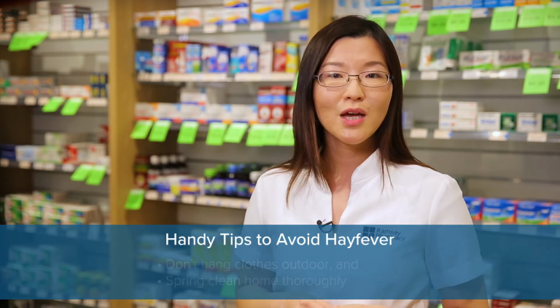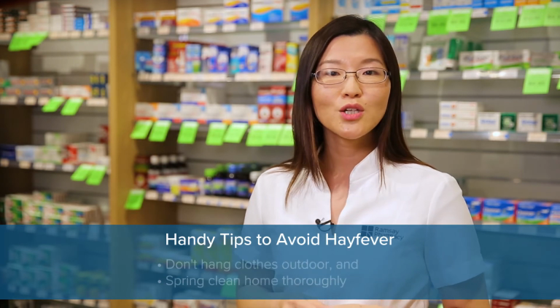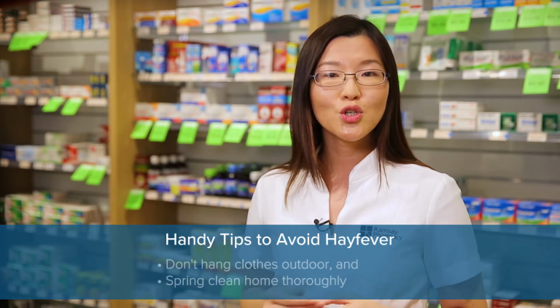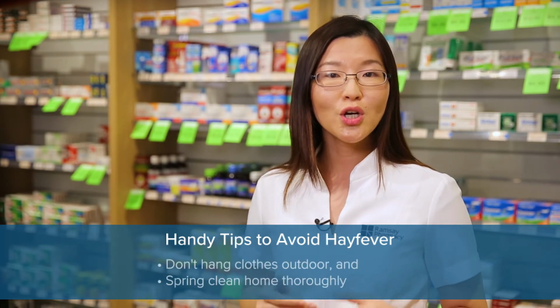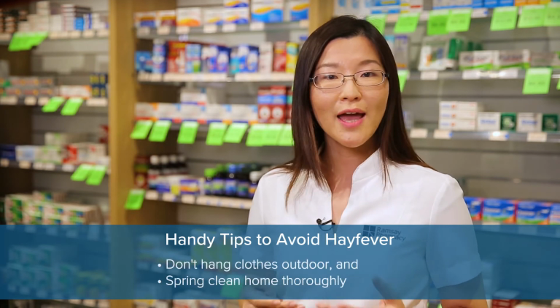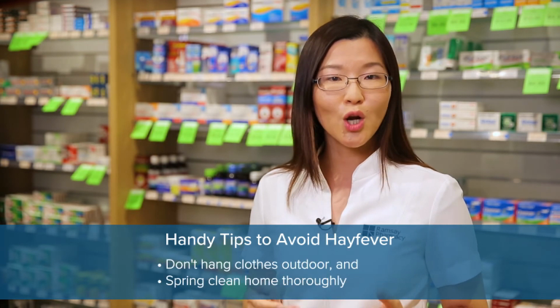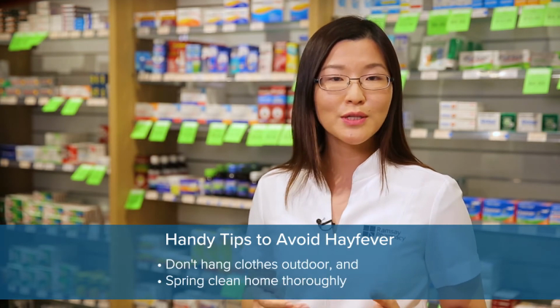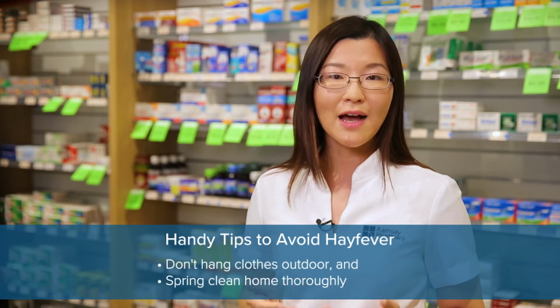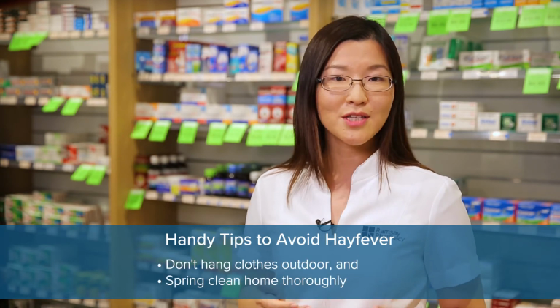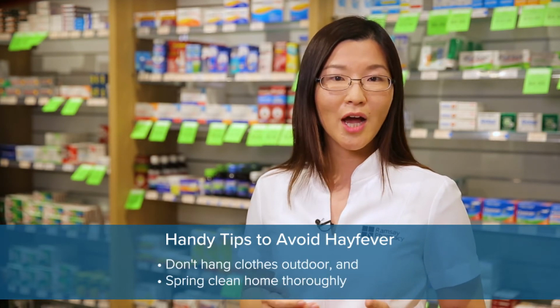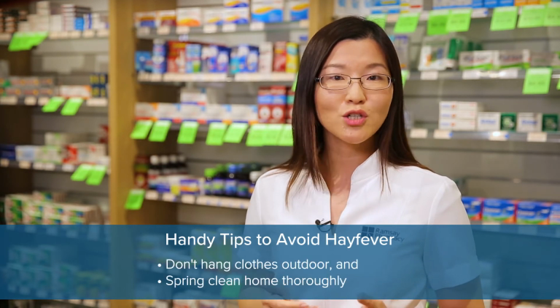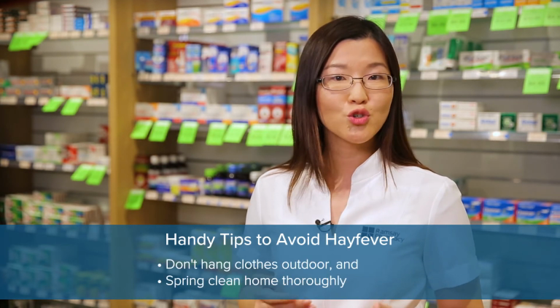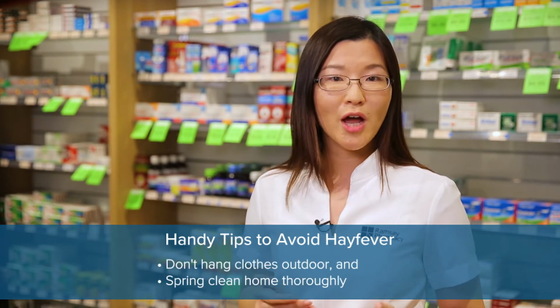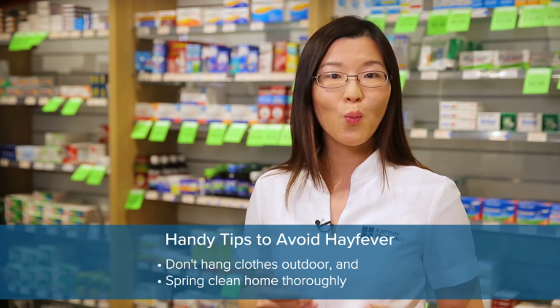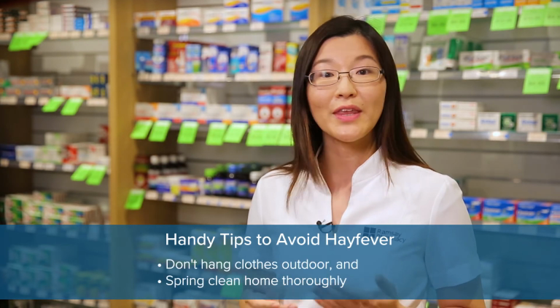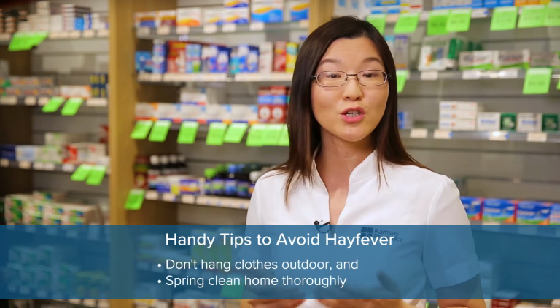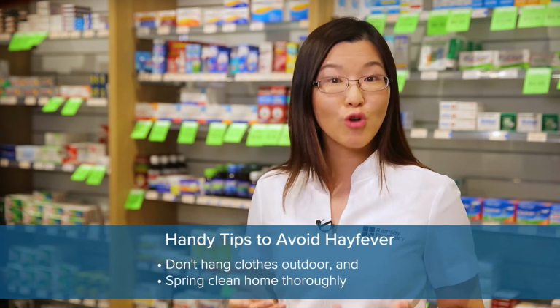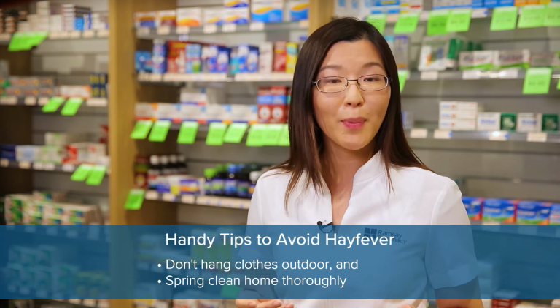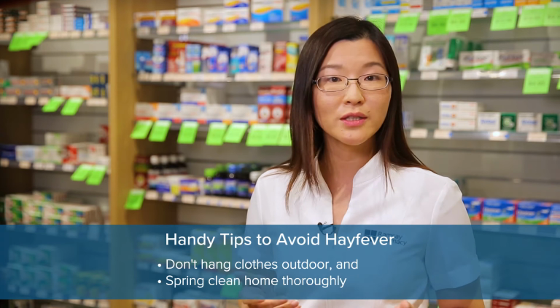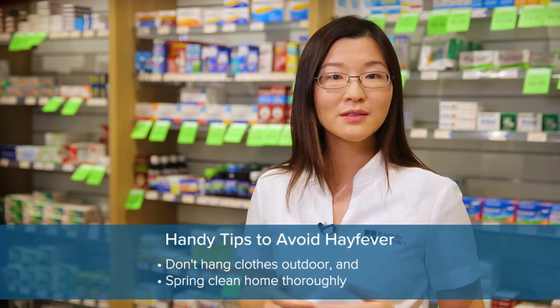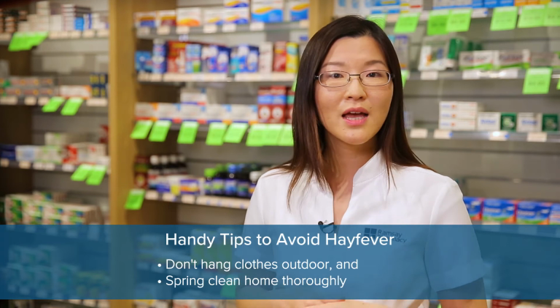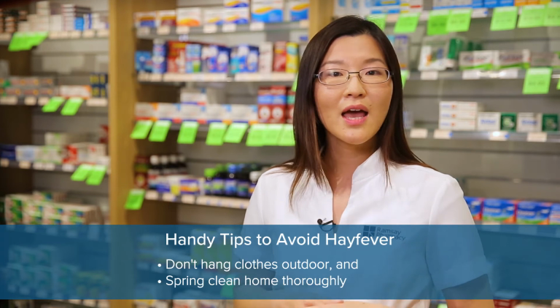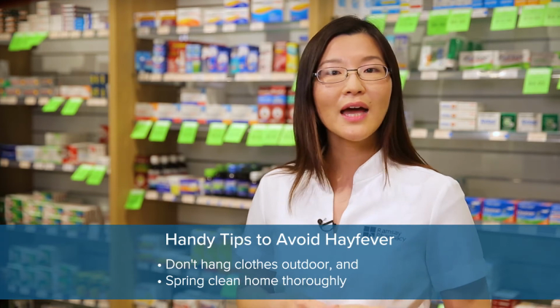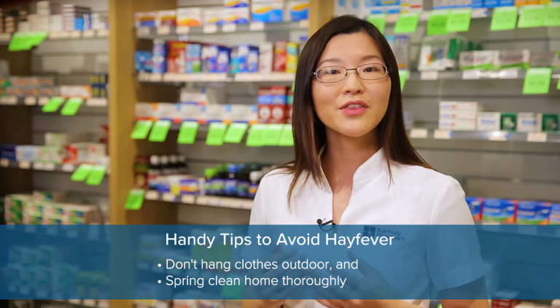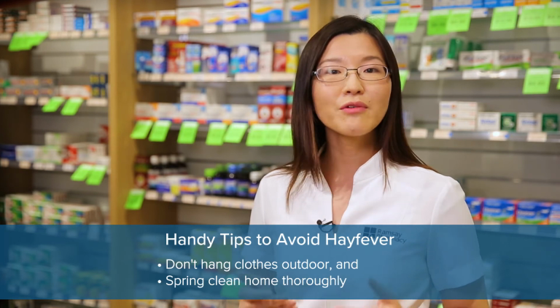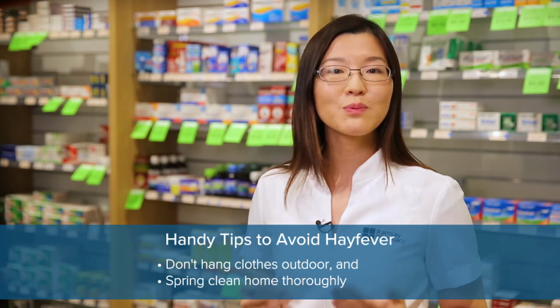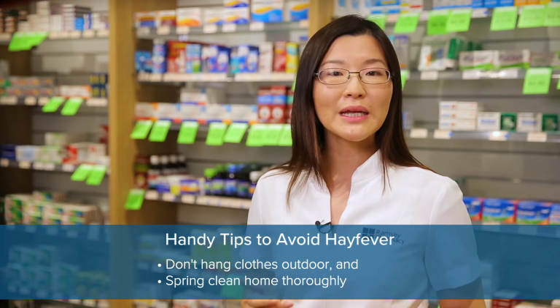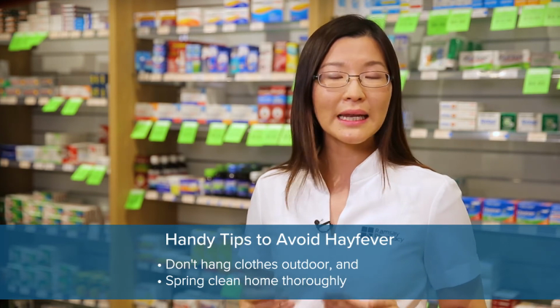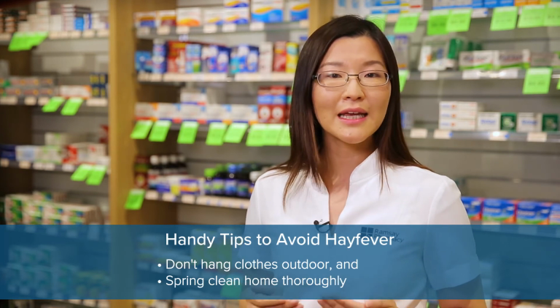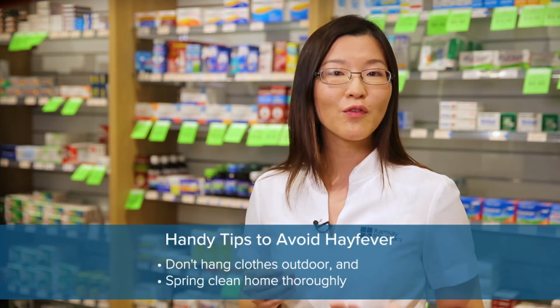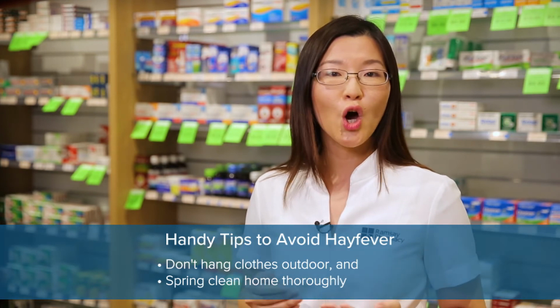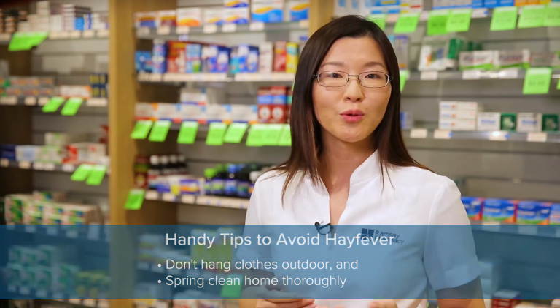Do not hang clothes outside to dry where they can trap pollen. And do a thorough spring cleaning of your home.